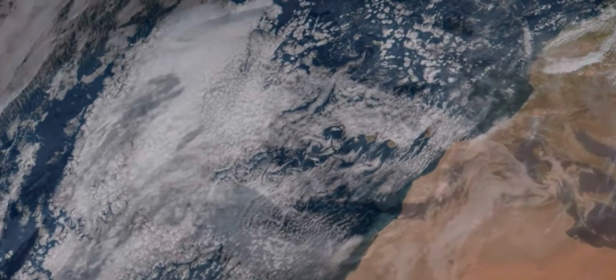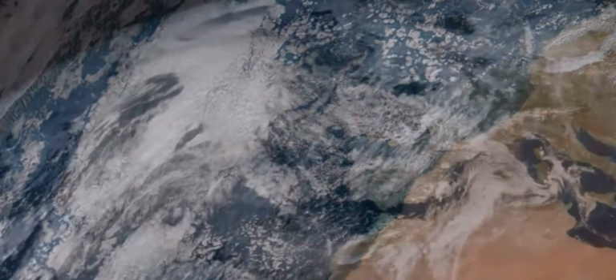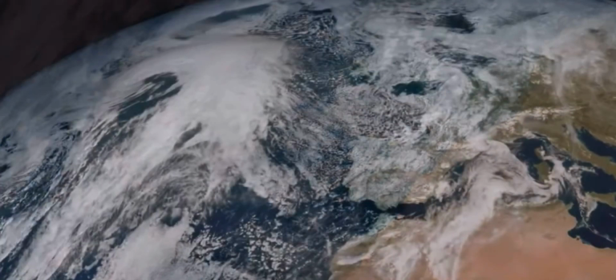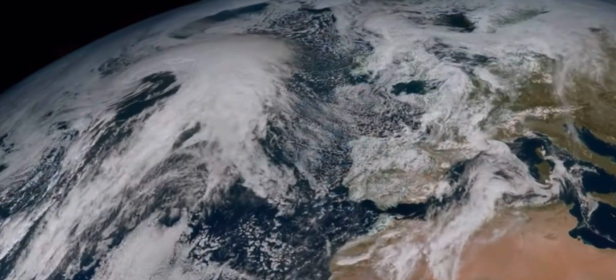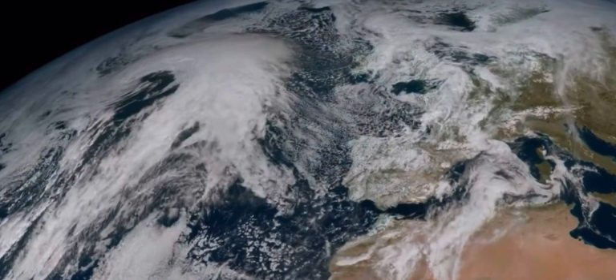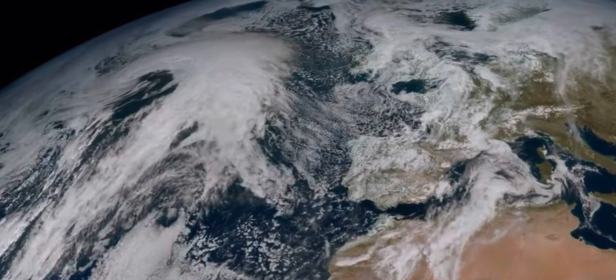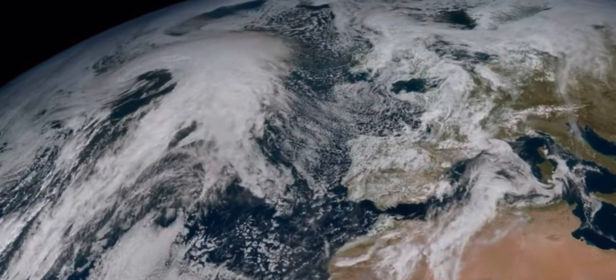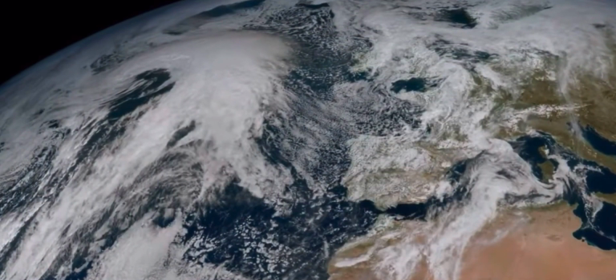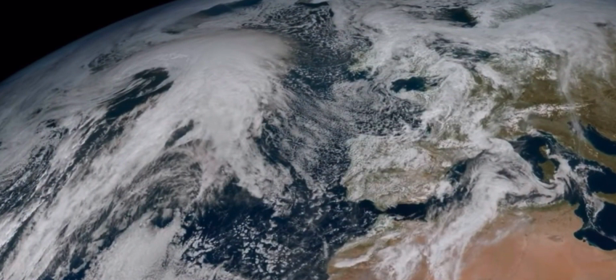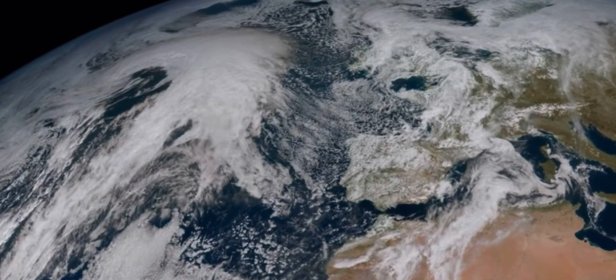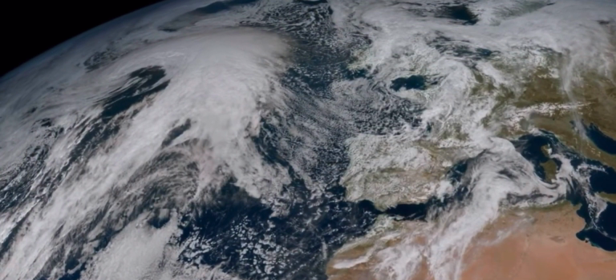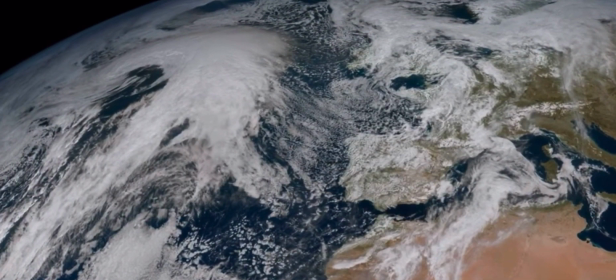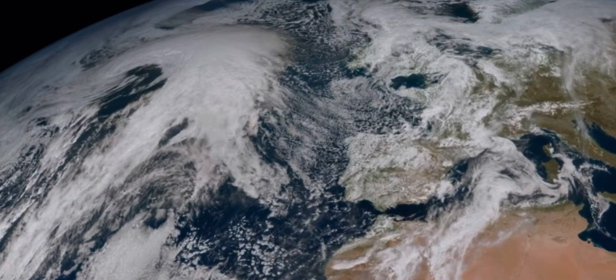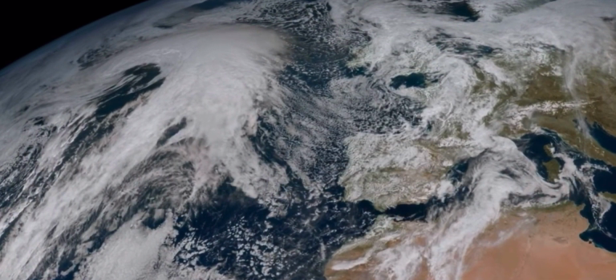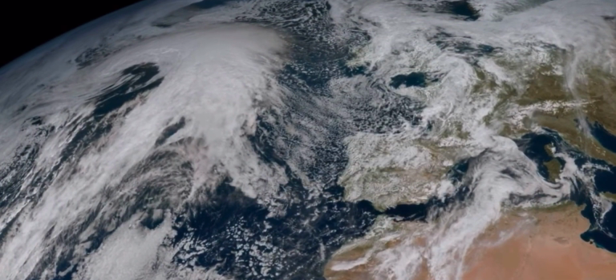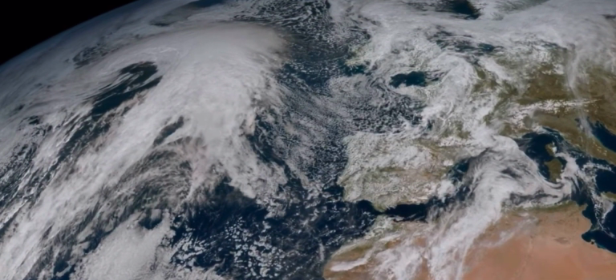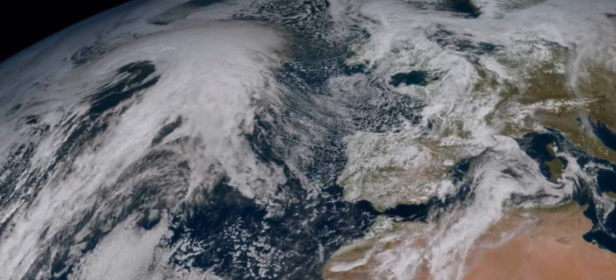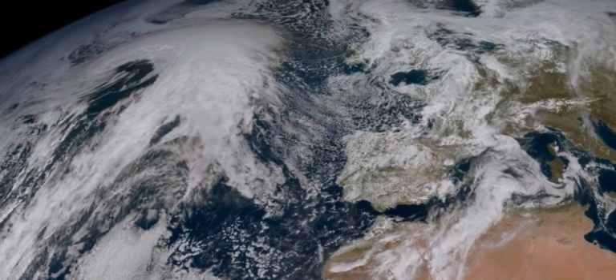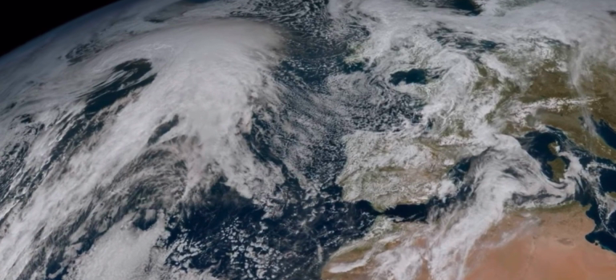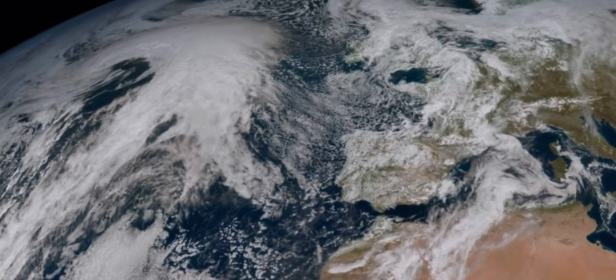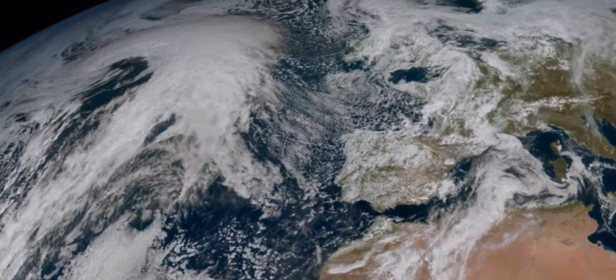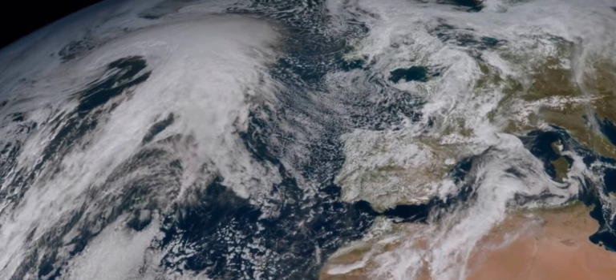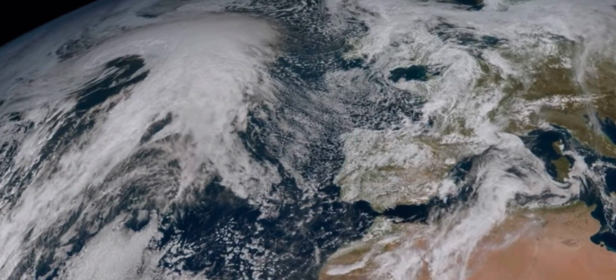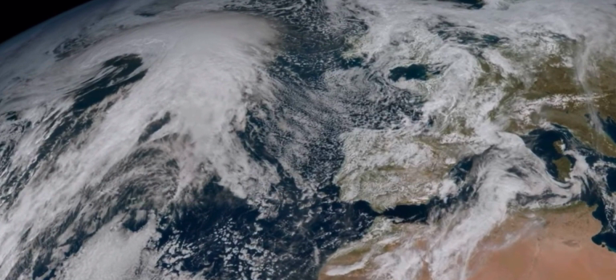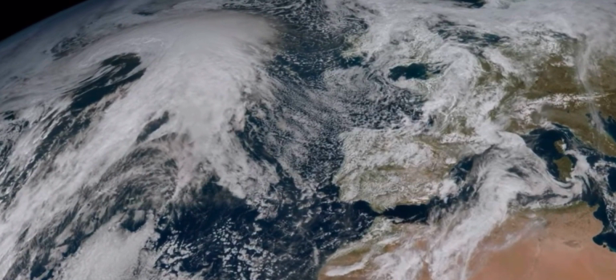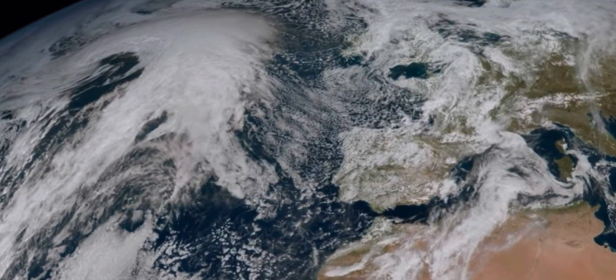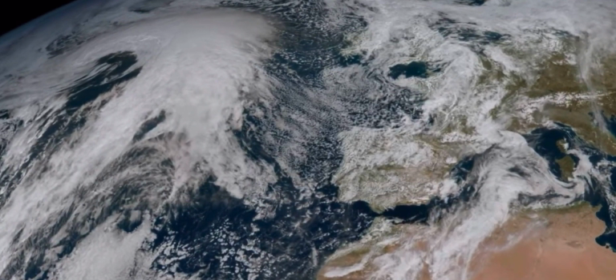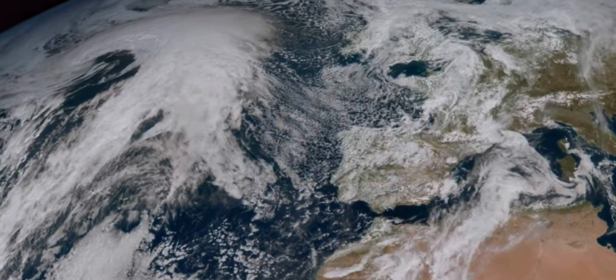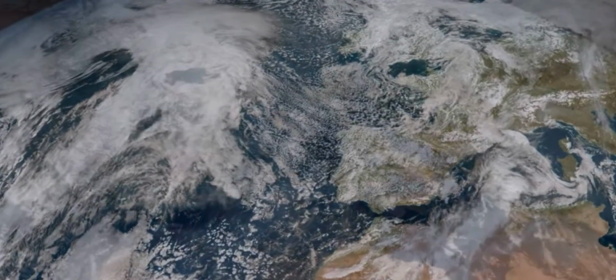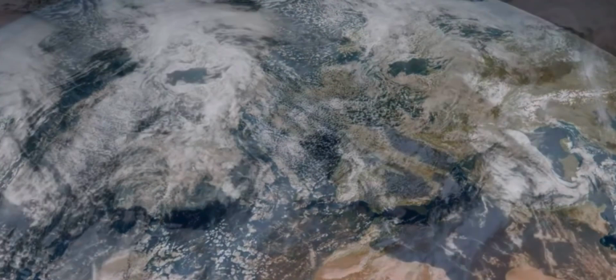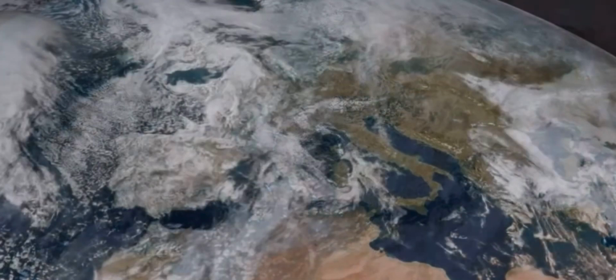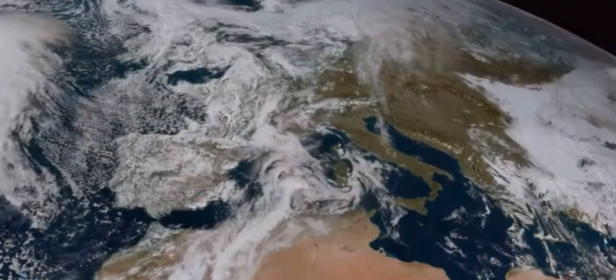Crucially, for Nordic countries, the image also shows a greater level of detail of cloud structures at high latitudes.